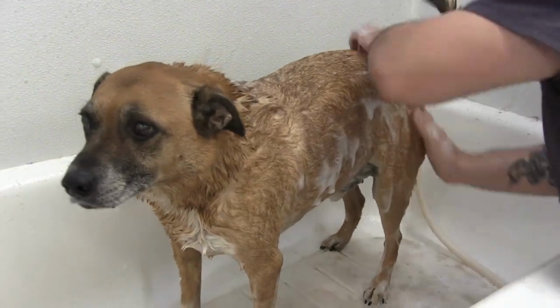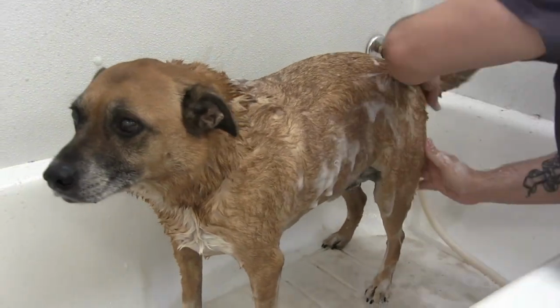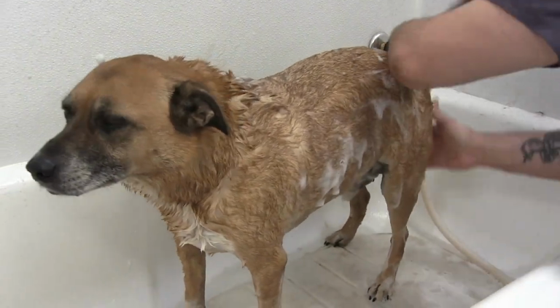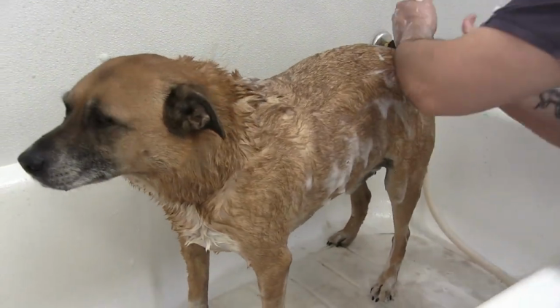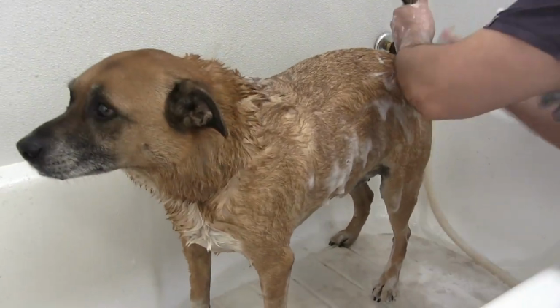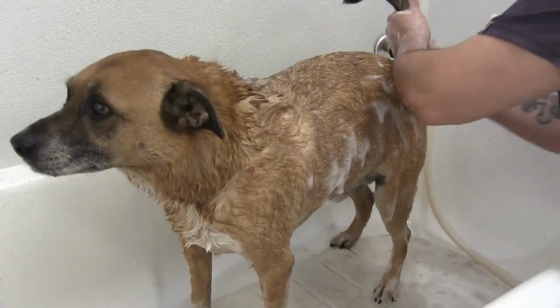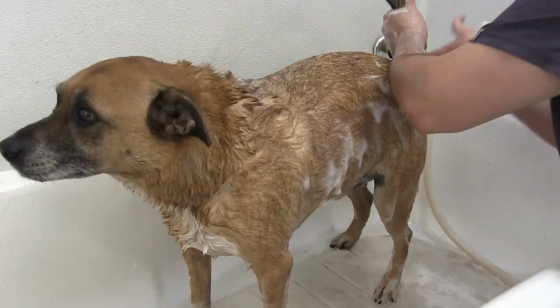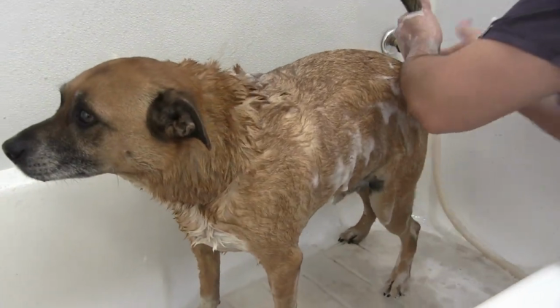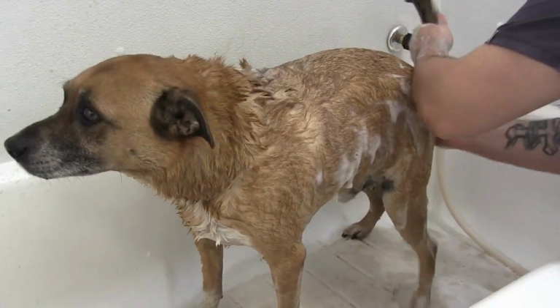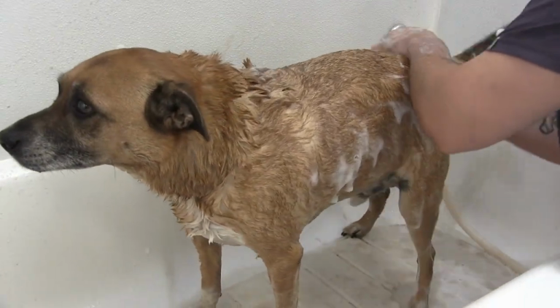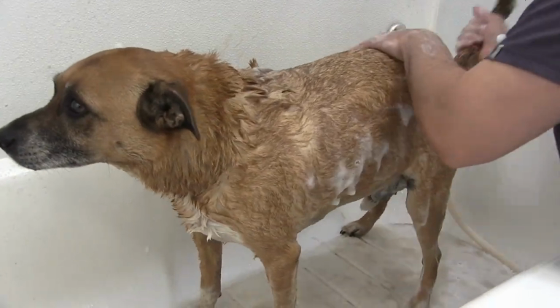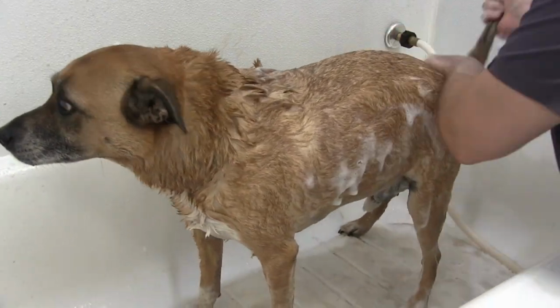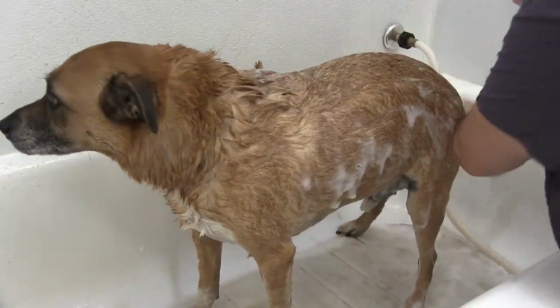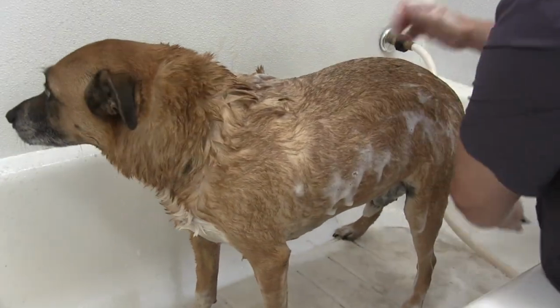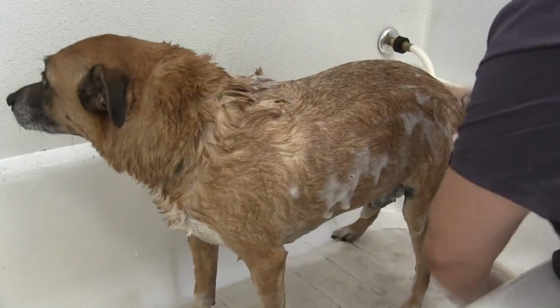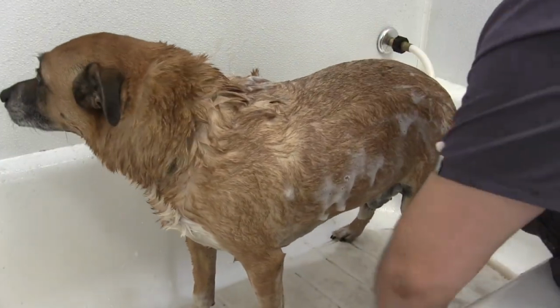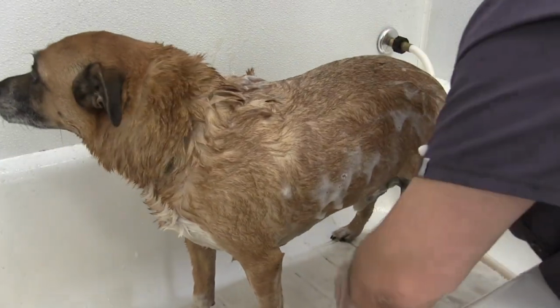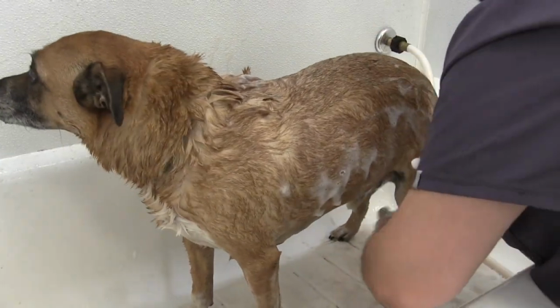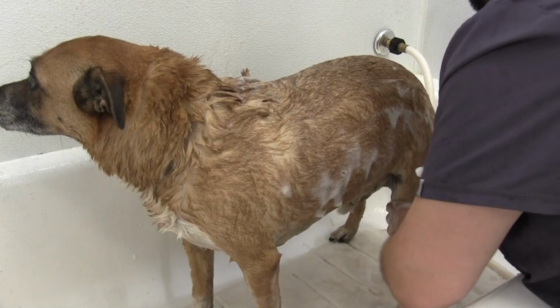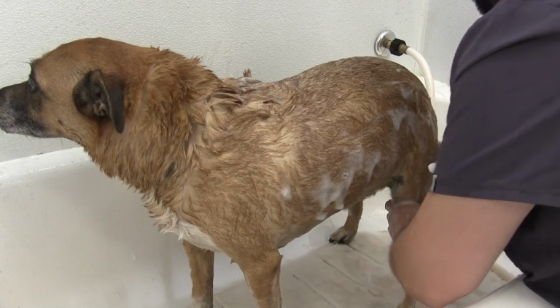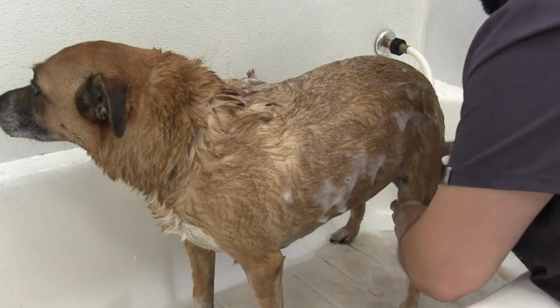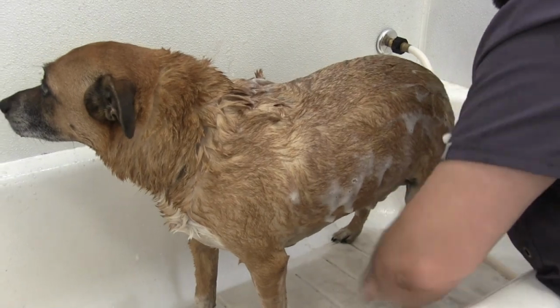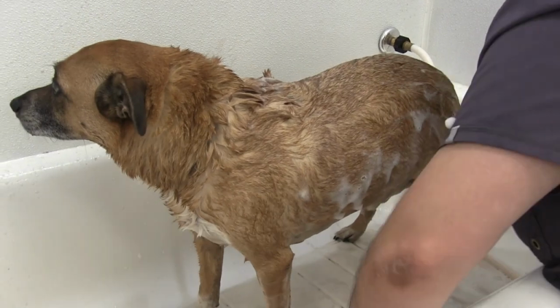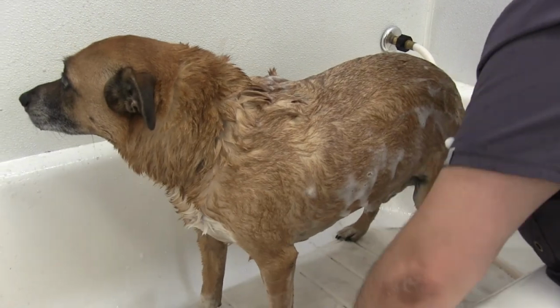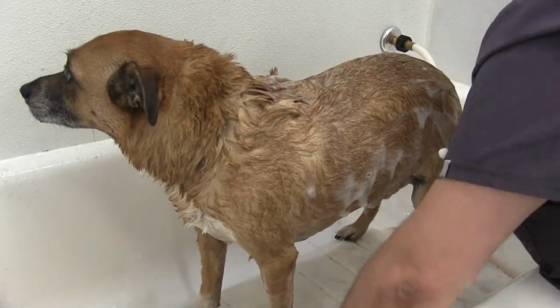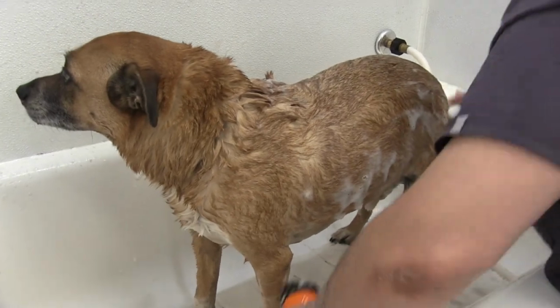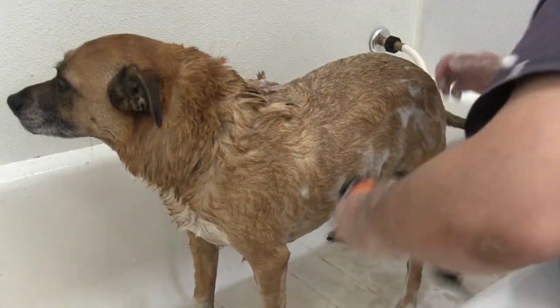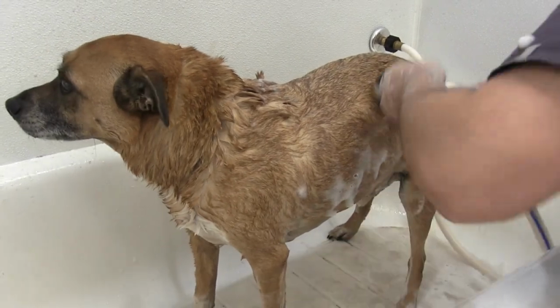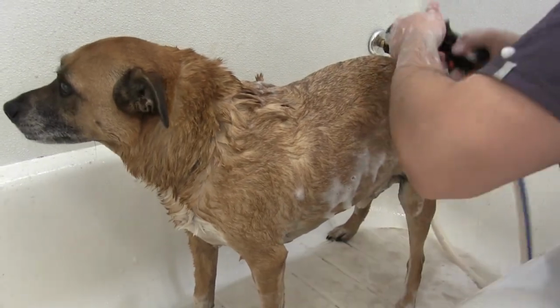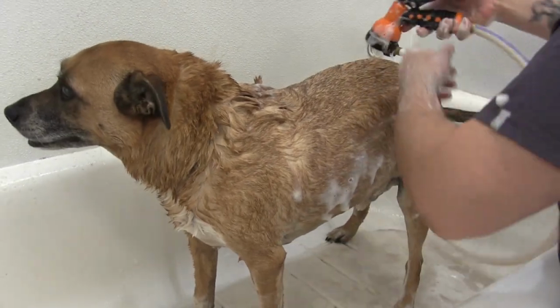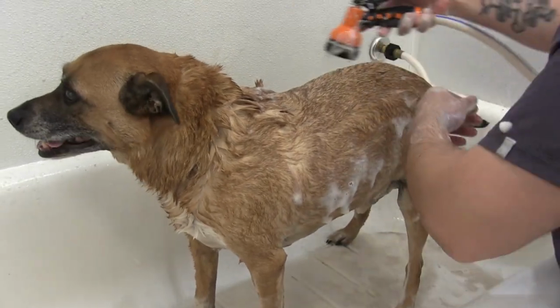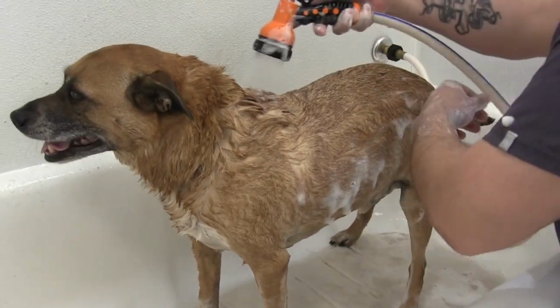Dogs should be bathed probably at least every four to six weeks.